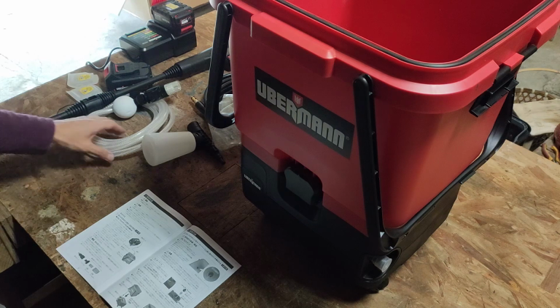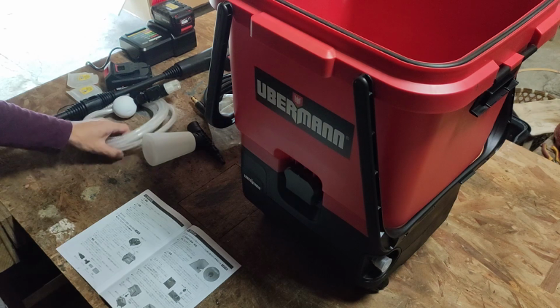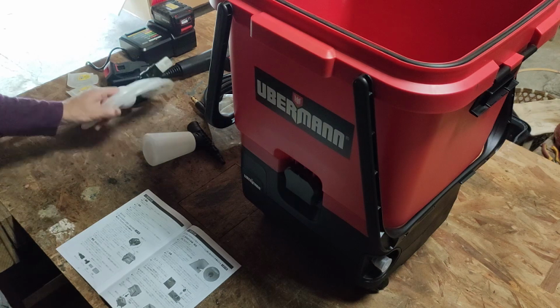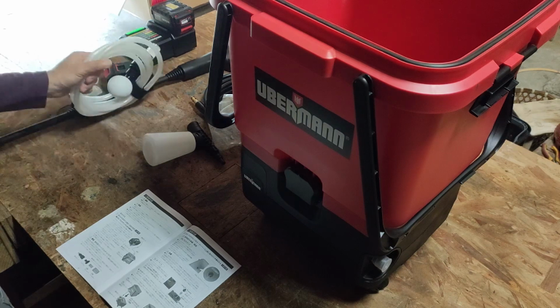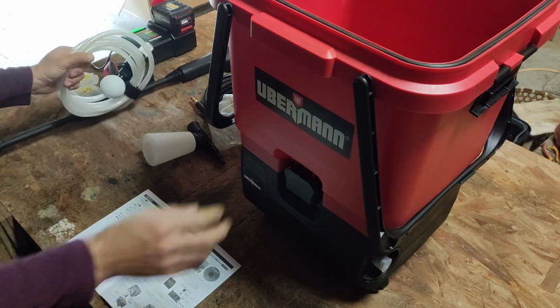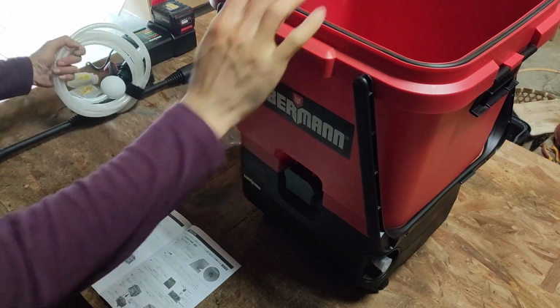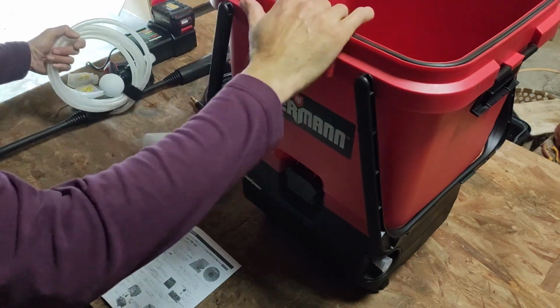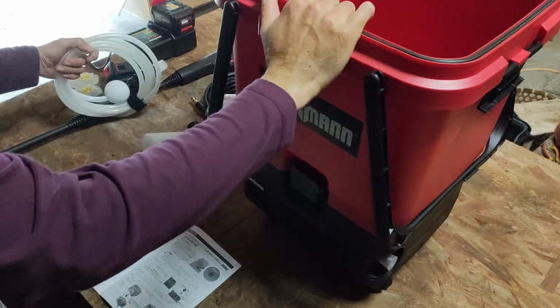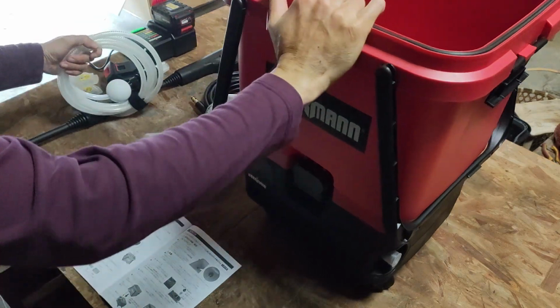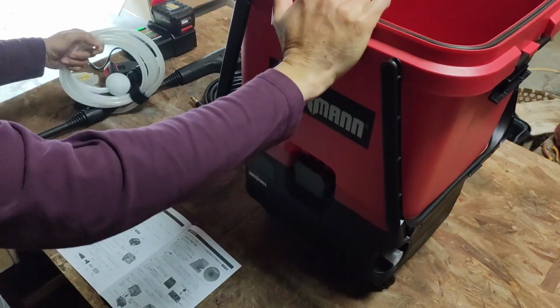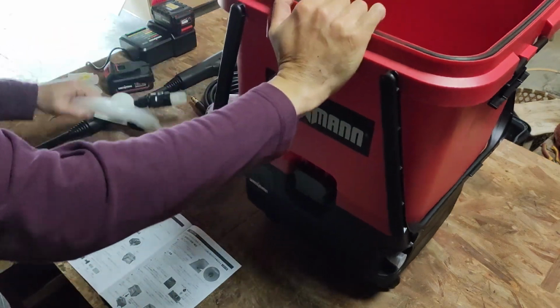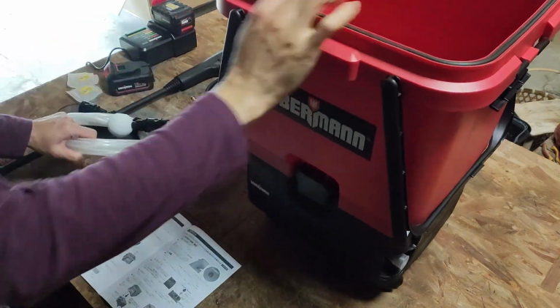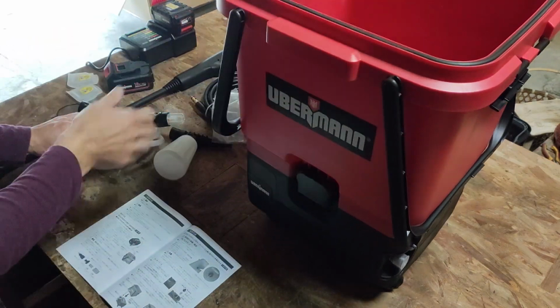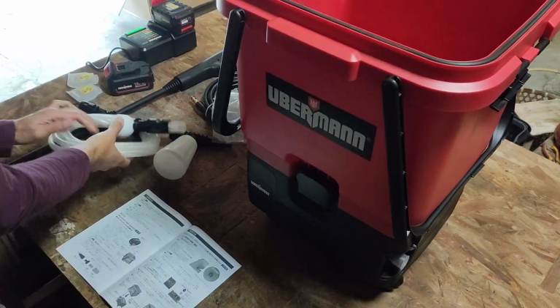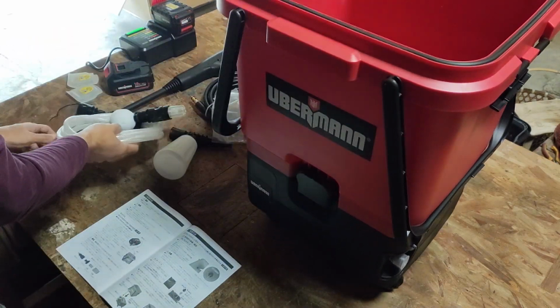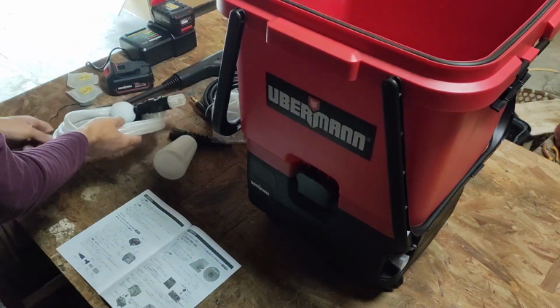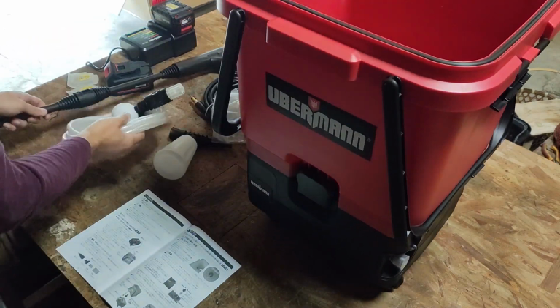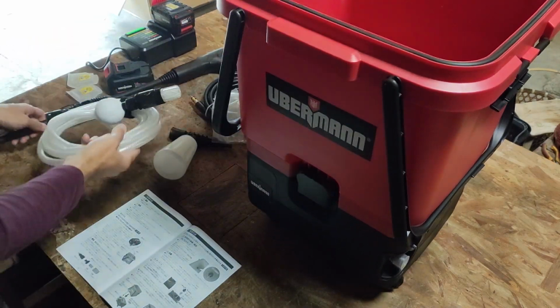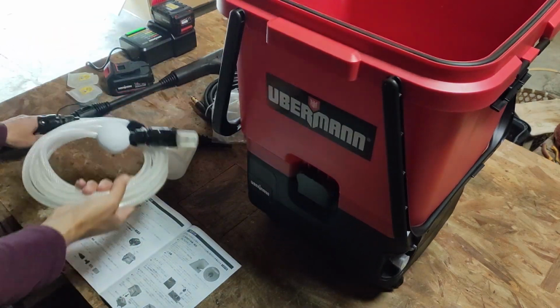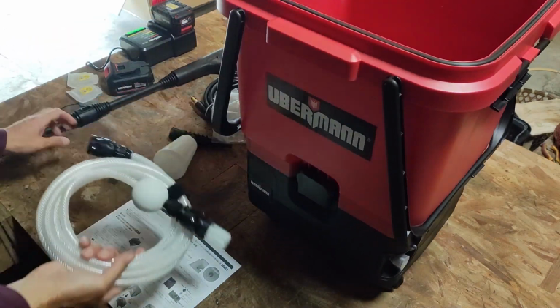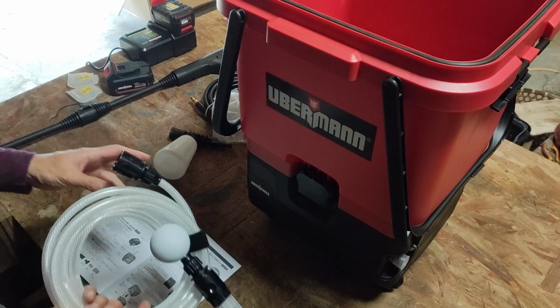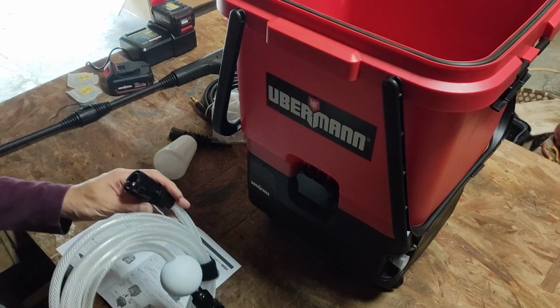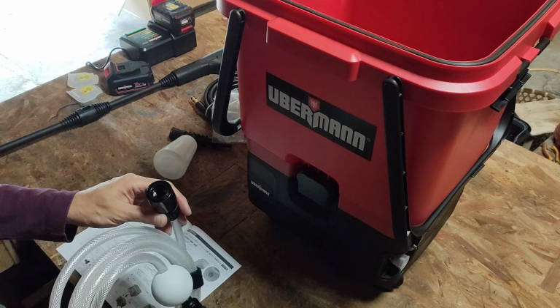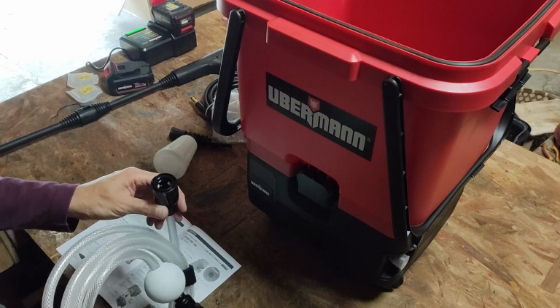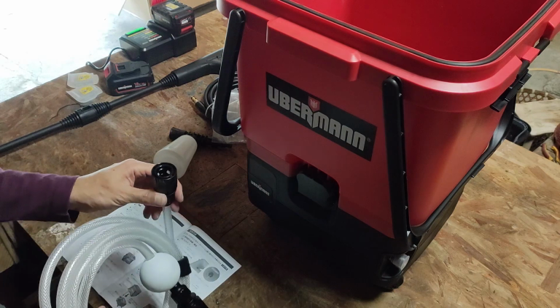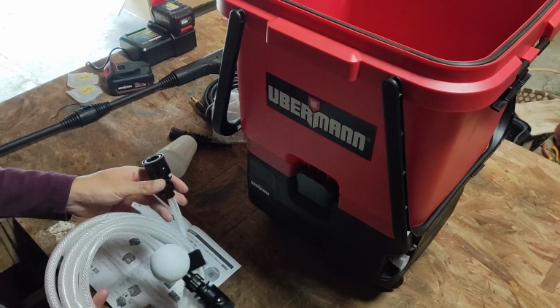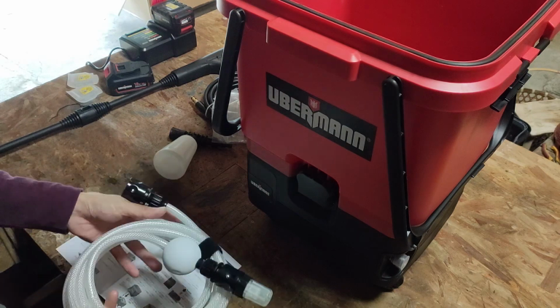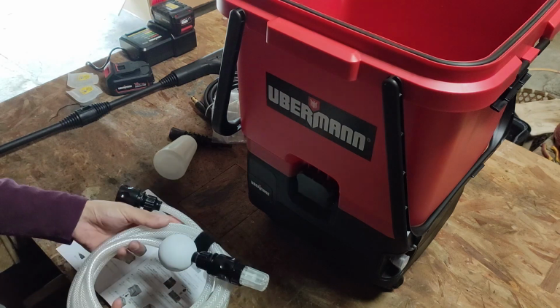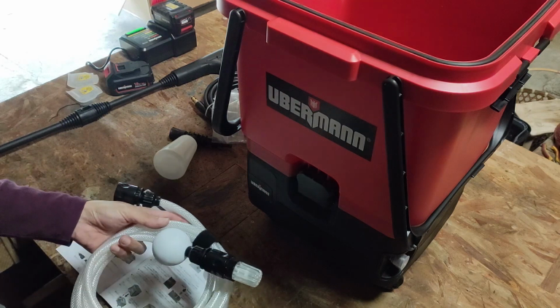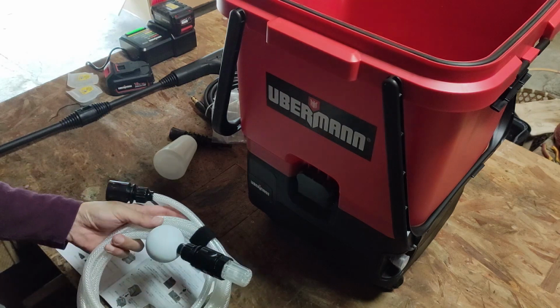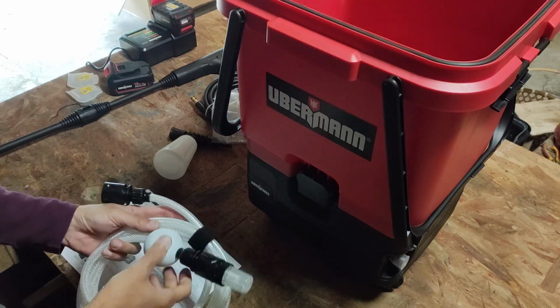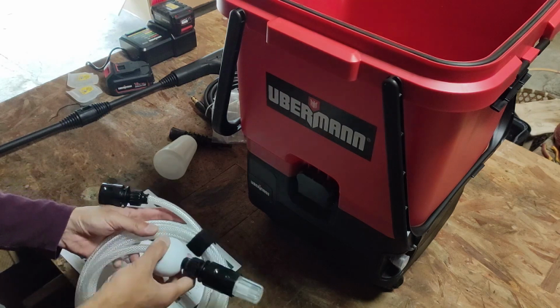ちょっと押さえて、カチャンとはまりました。そしたら前後にあるフックを、これをパチンとはめると。はい、これでね、本体の上にバケツがセットできました。あとこの白いホースは、直接この蛇口、水道の蛇口にも接続できるようになっているみたいですね。